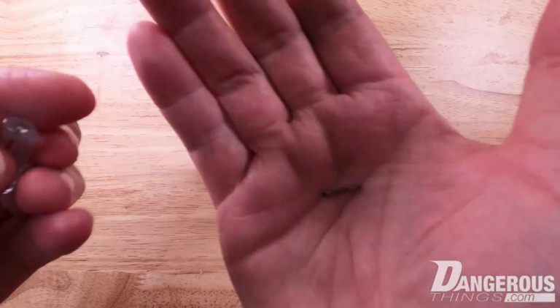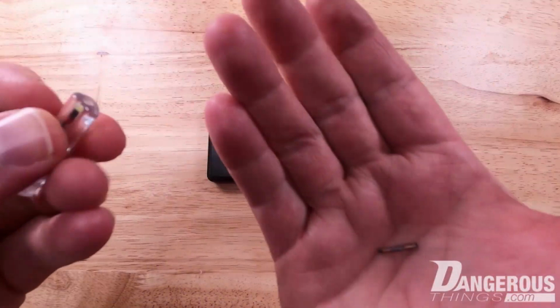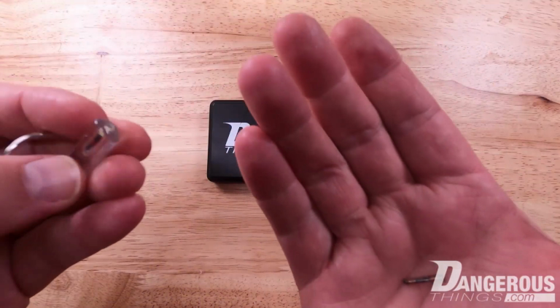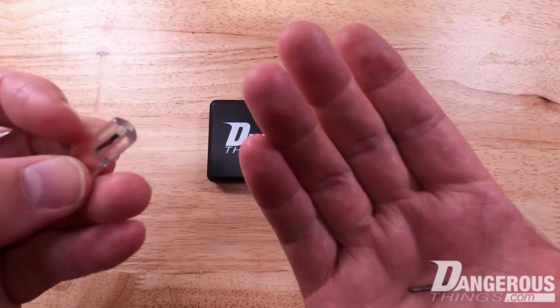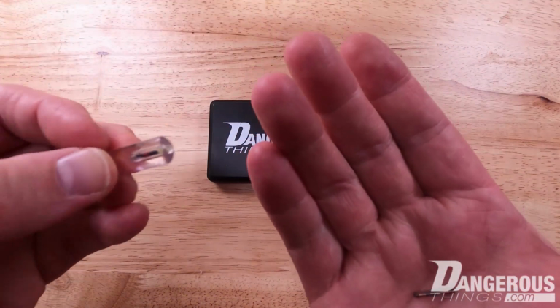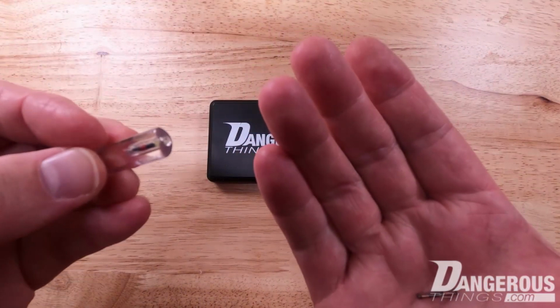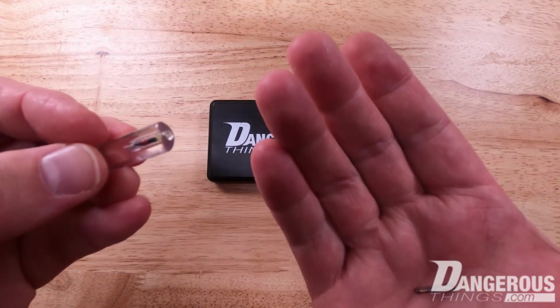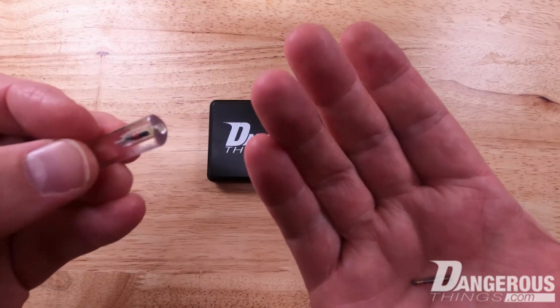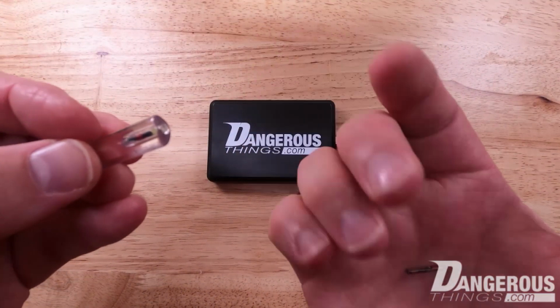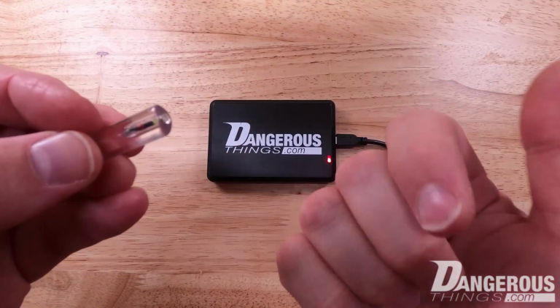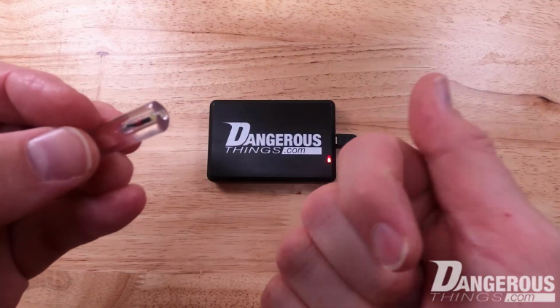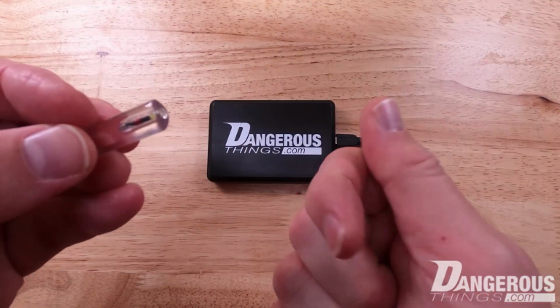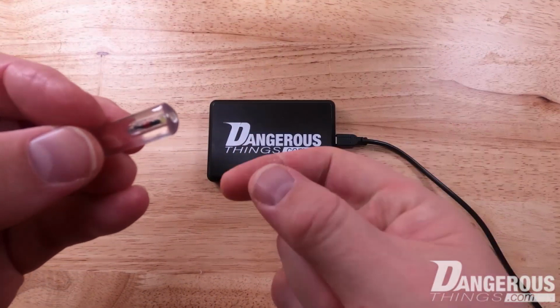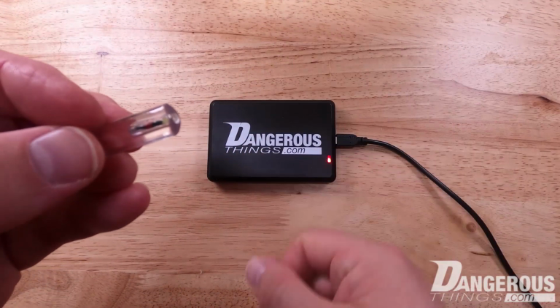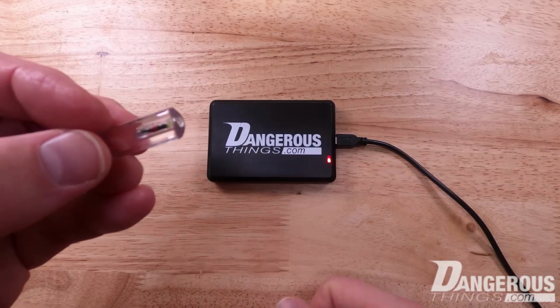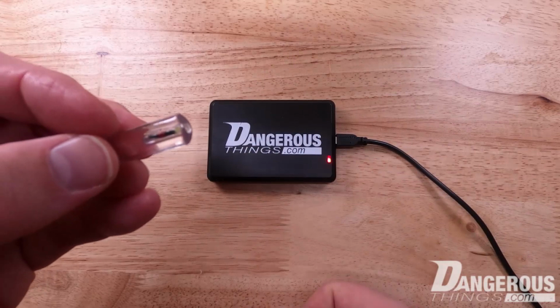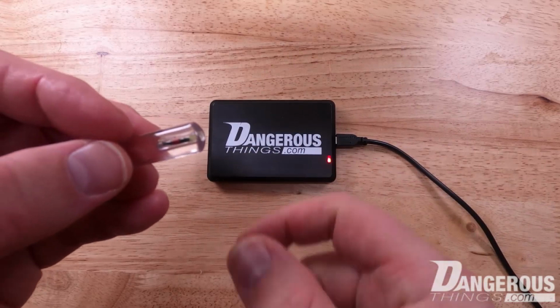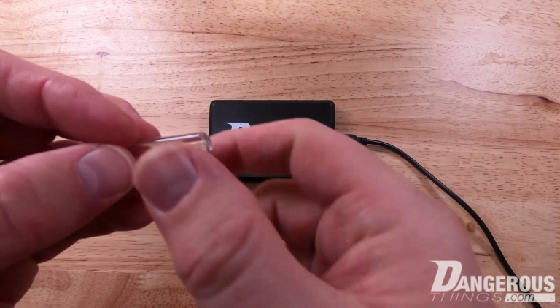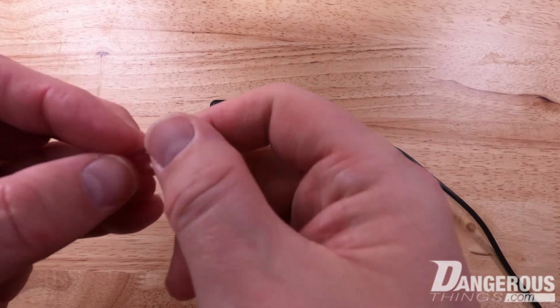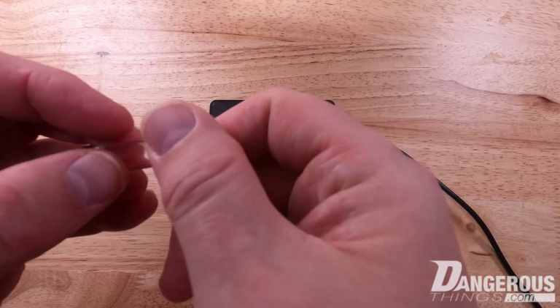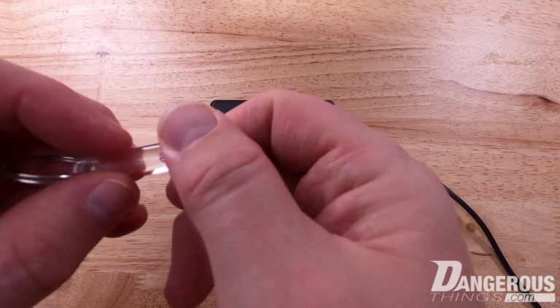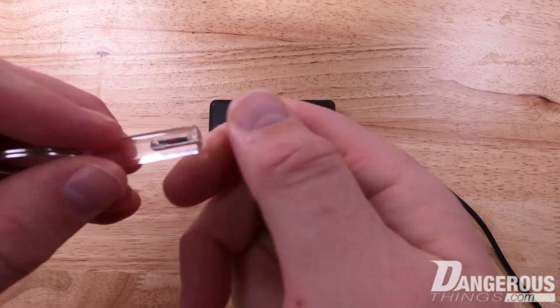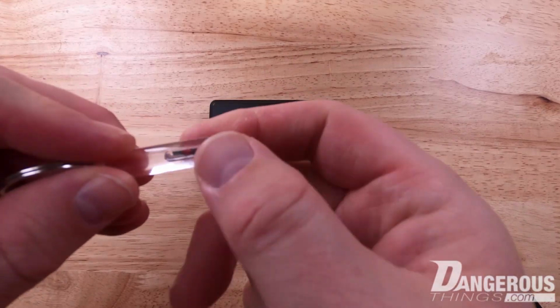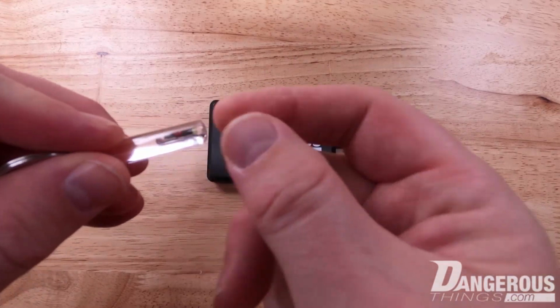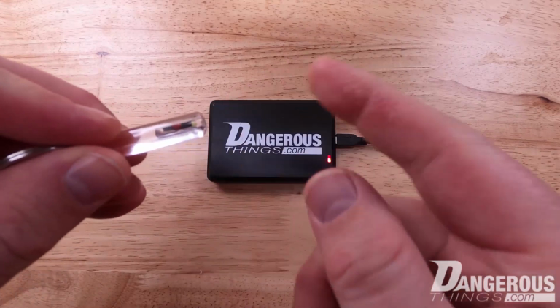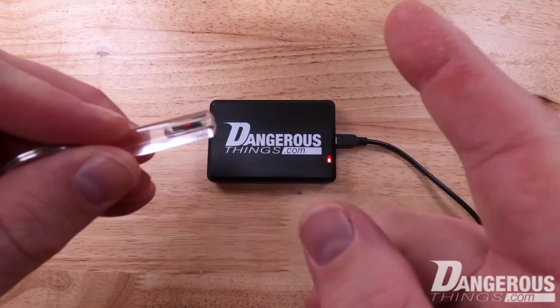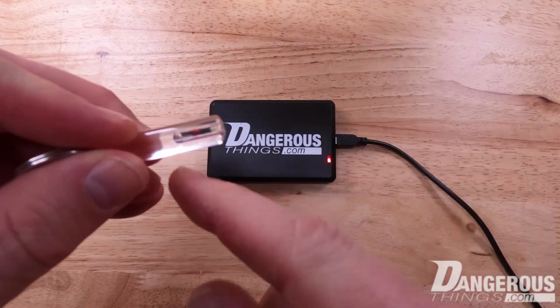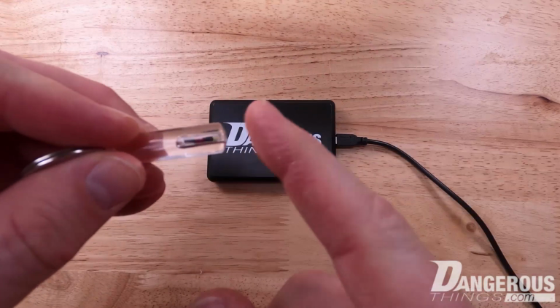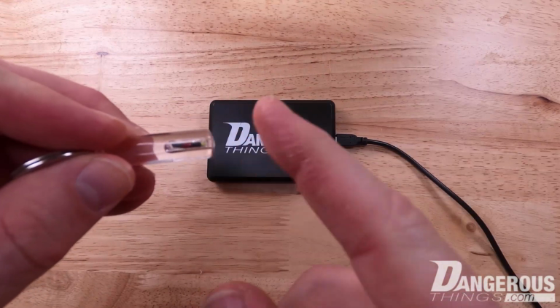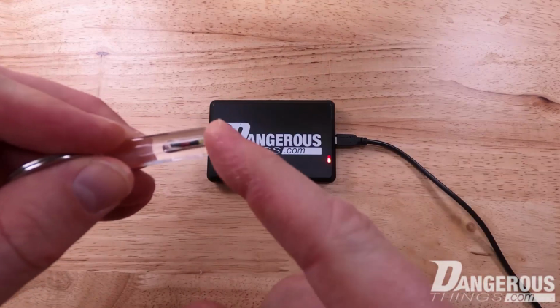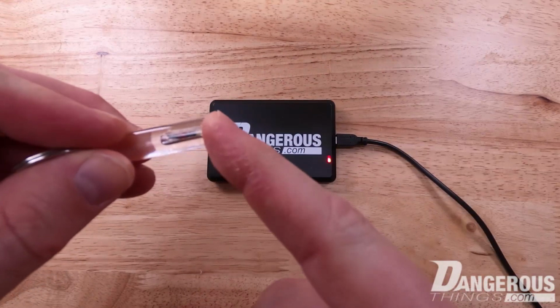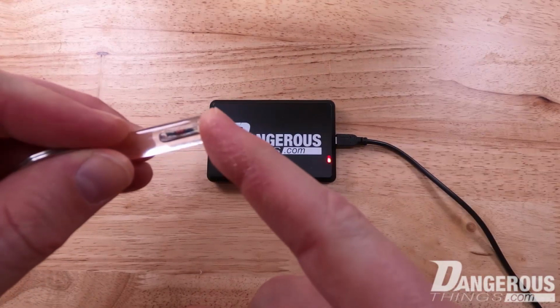This is the high frequency version of the keychain. We have two versions — one for low frequency and one for high frequency.